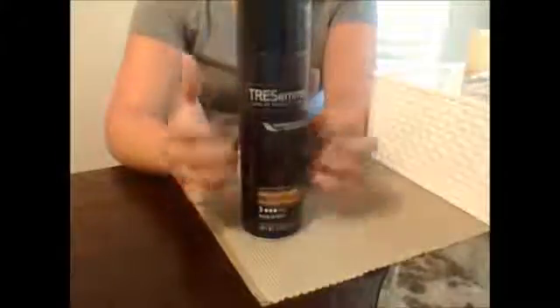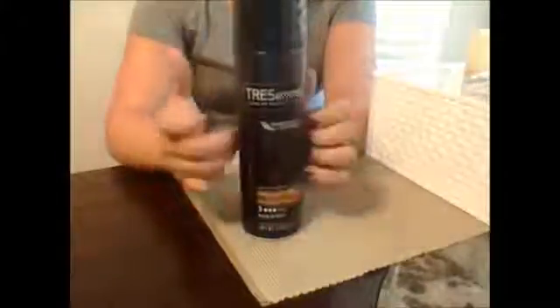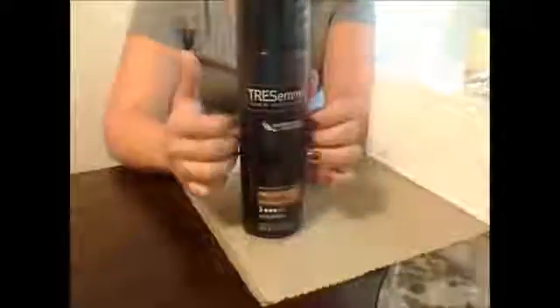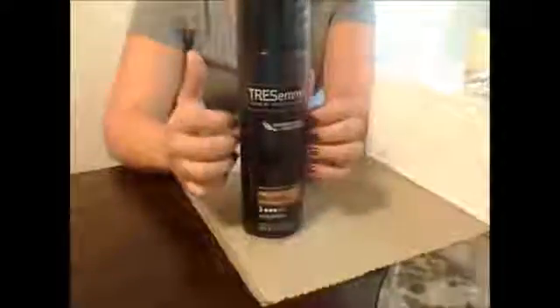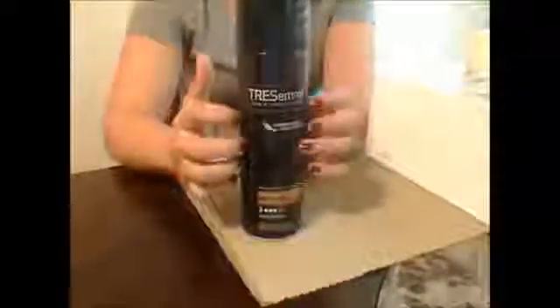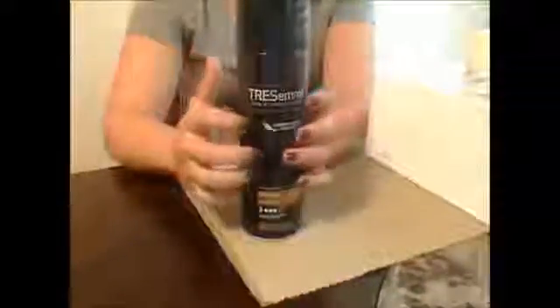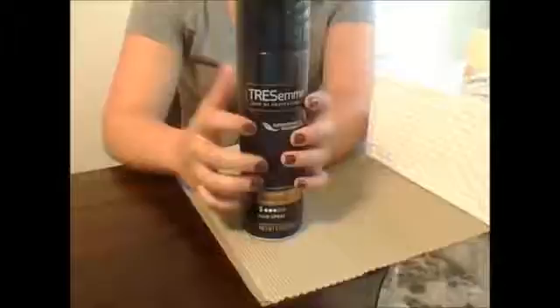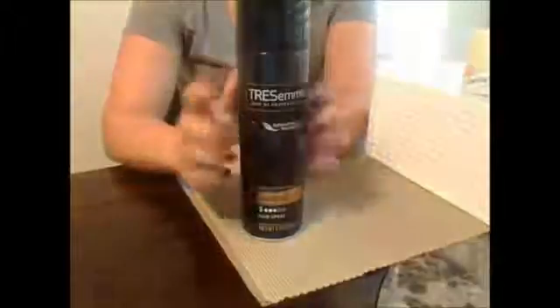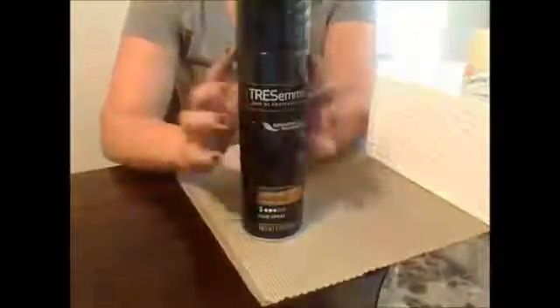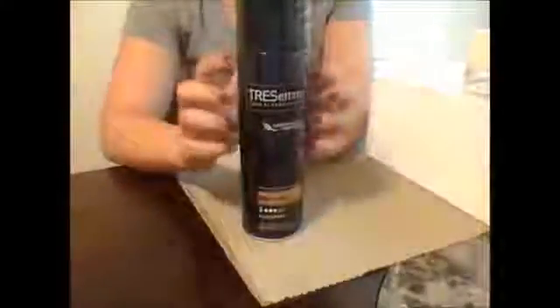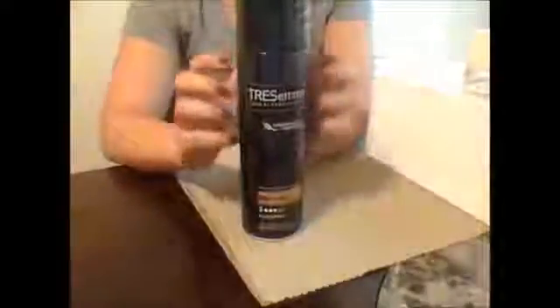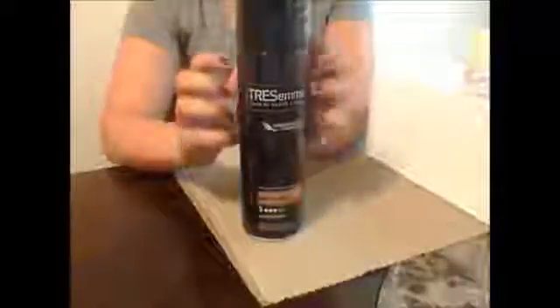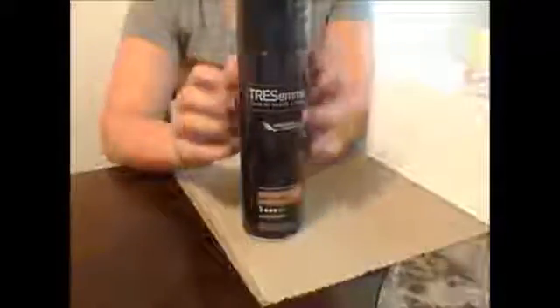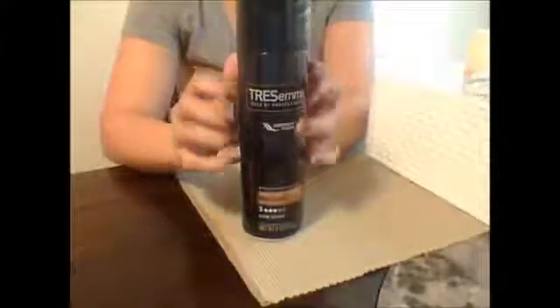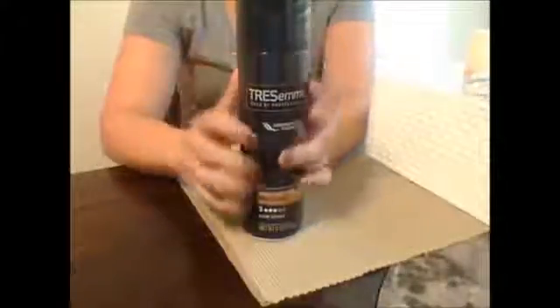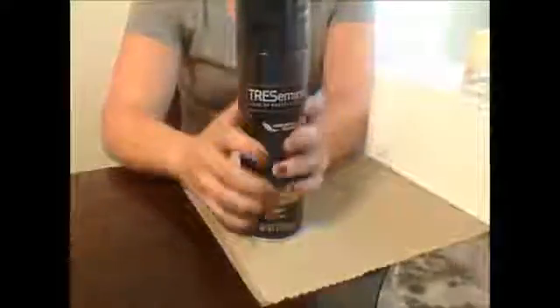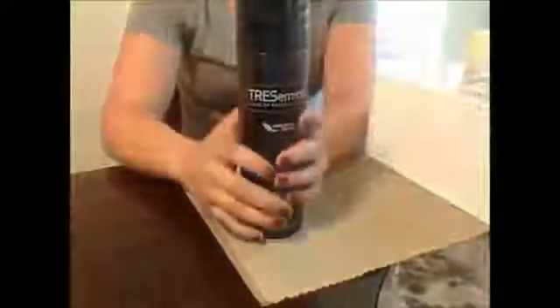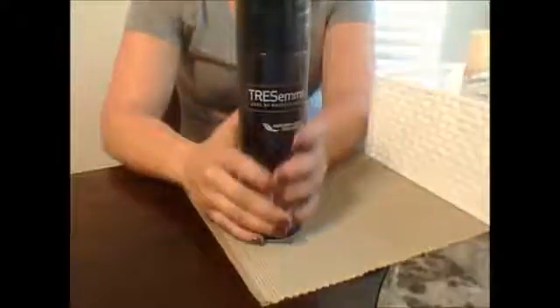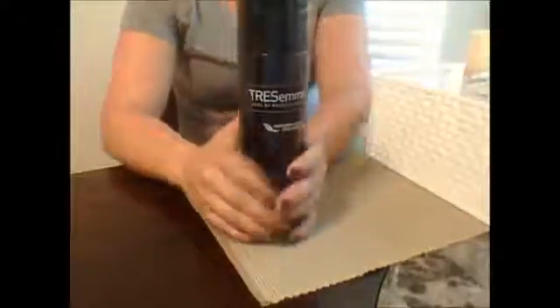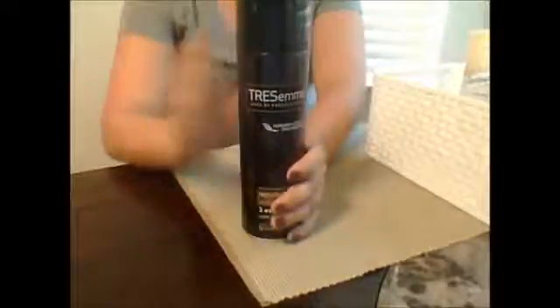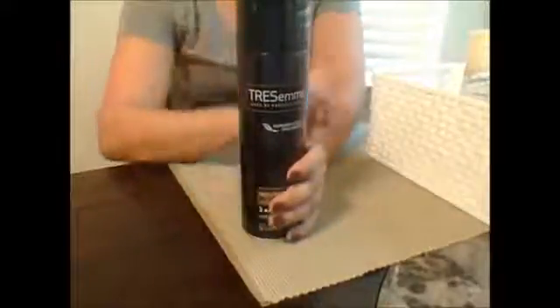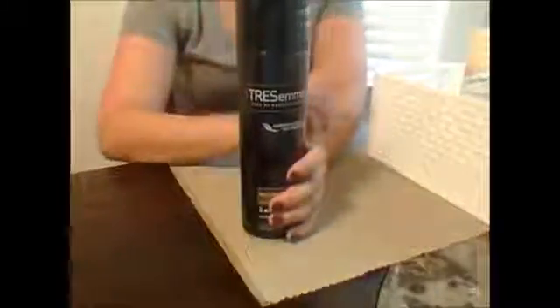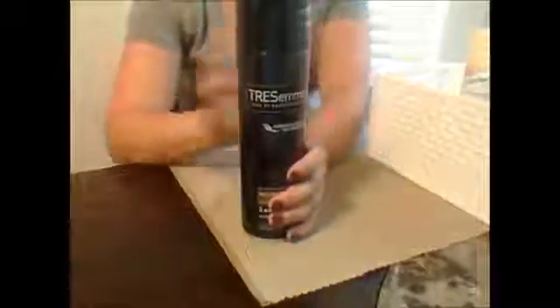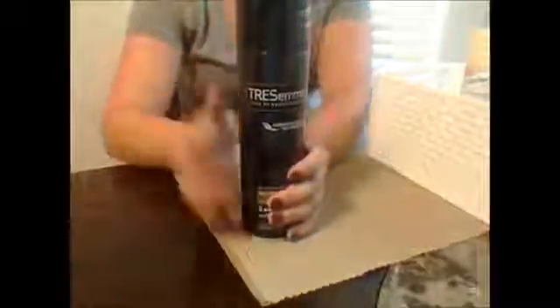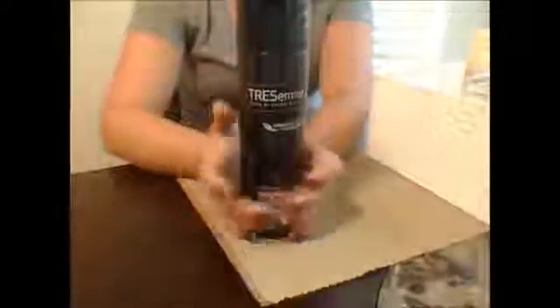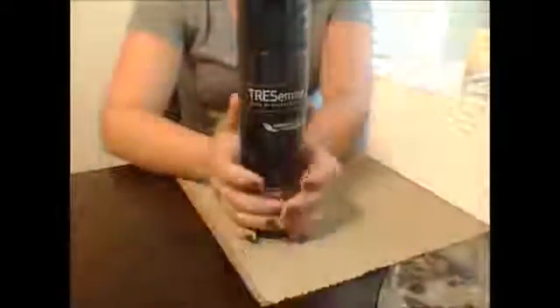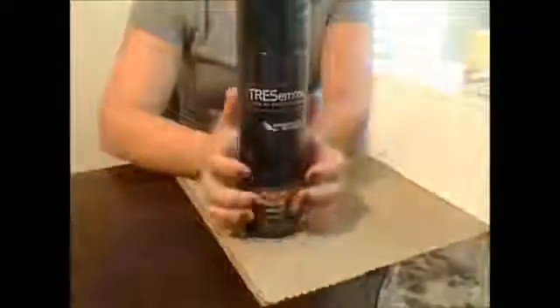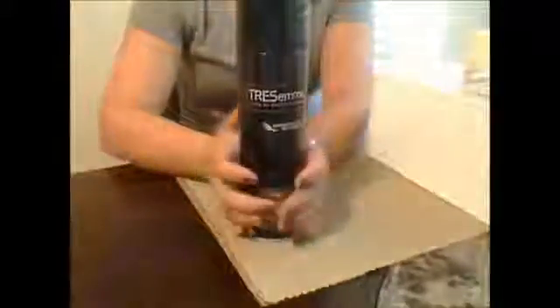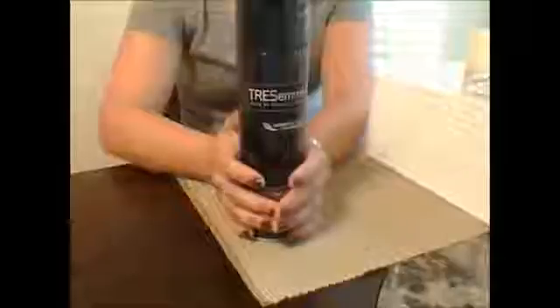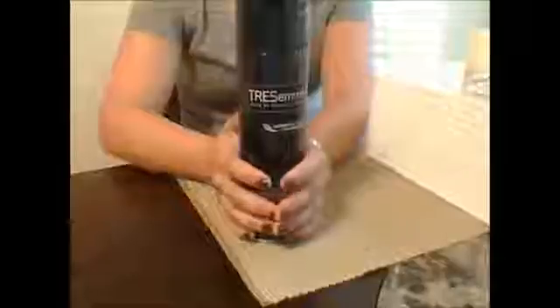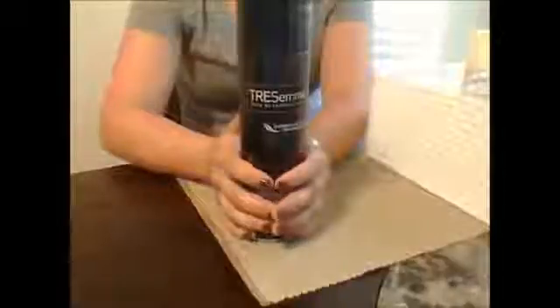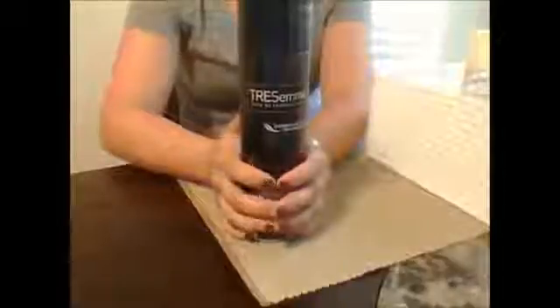I like TRESemme. I'll use their shampoos and conditioners sometimes in my baskets, but just don't have any right now.